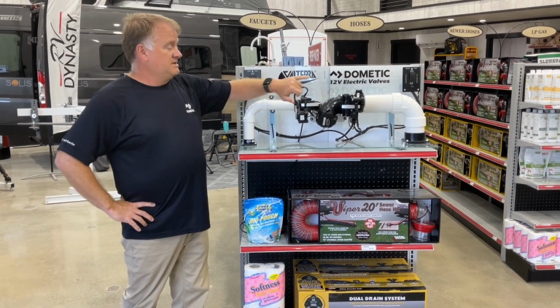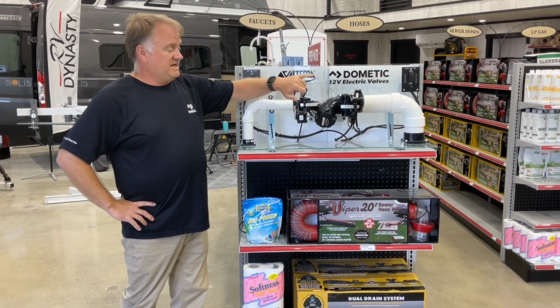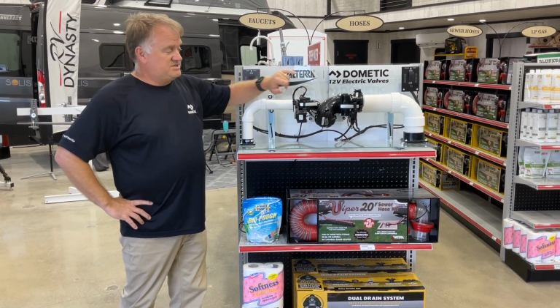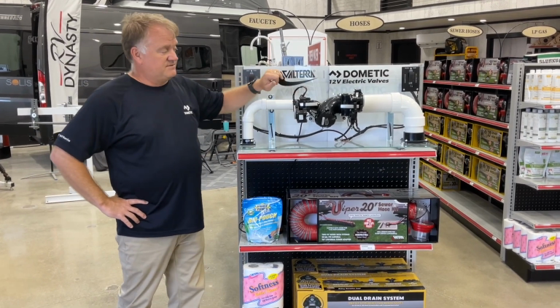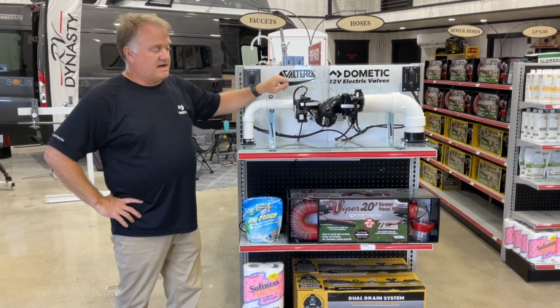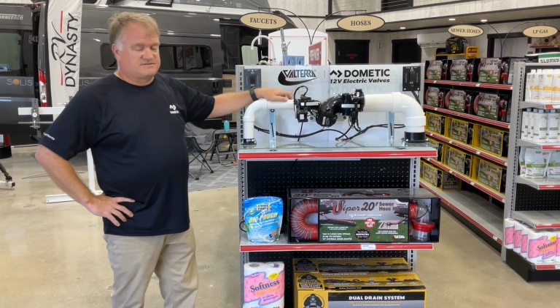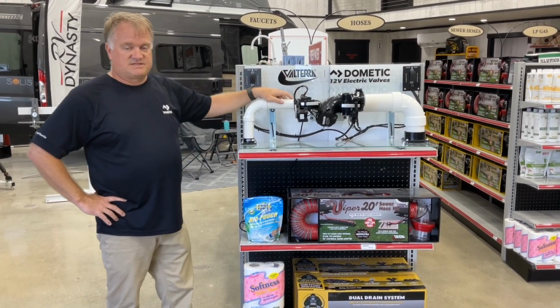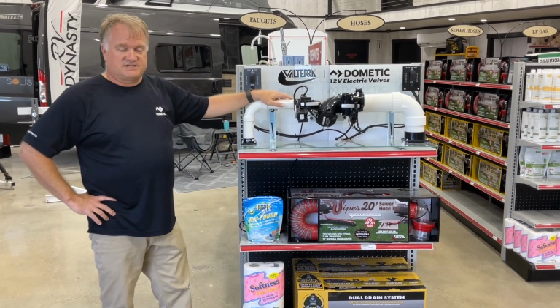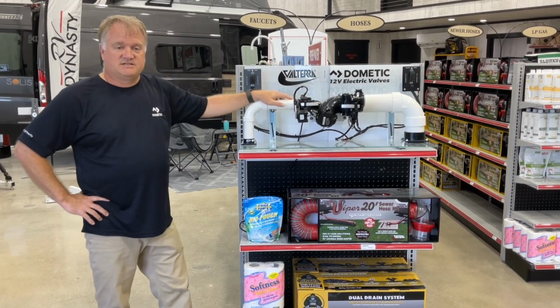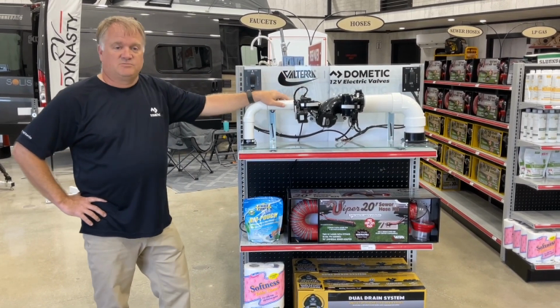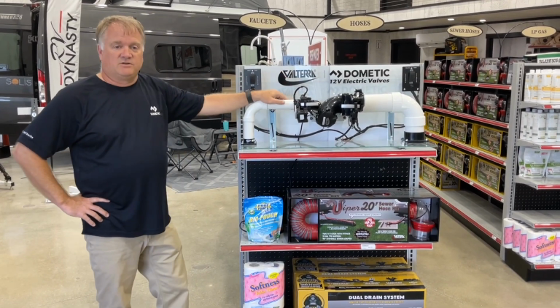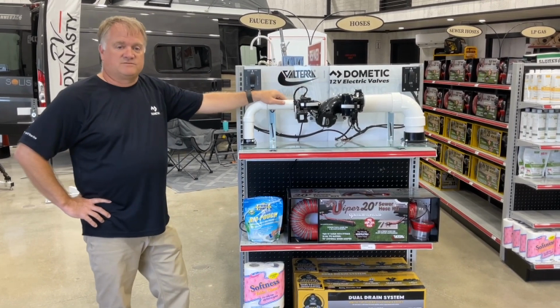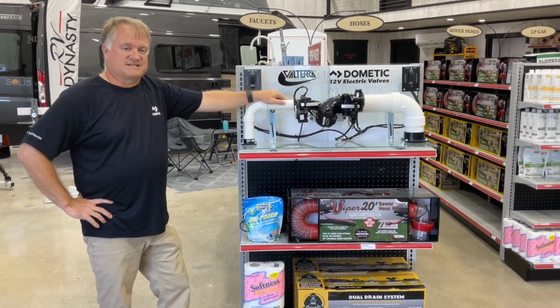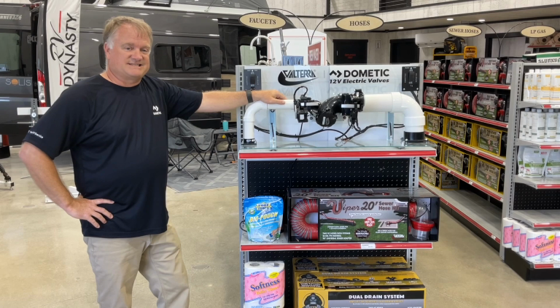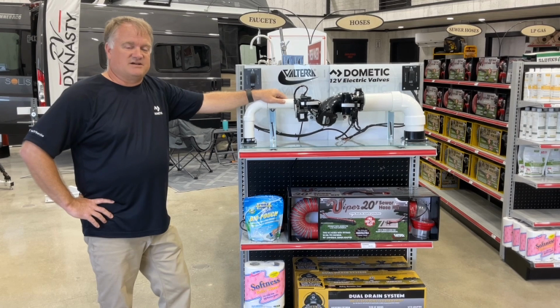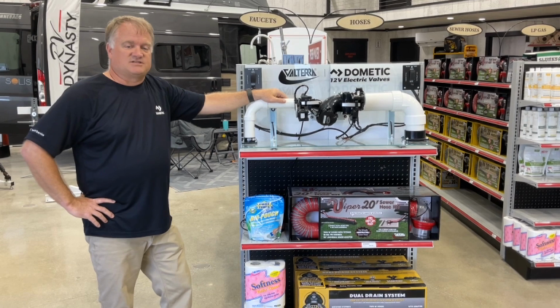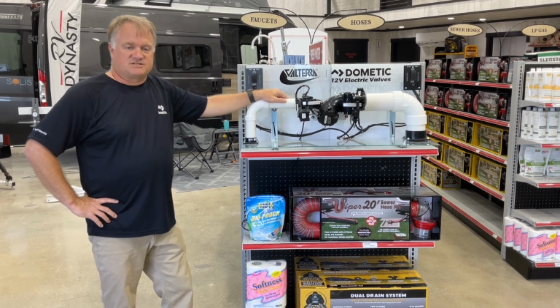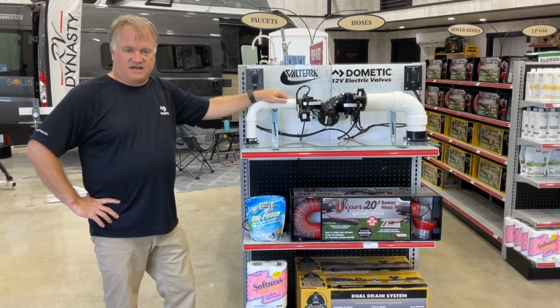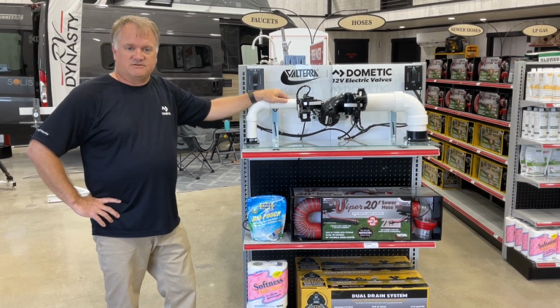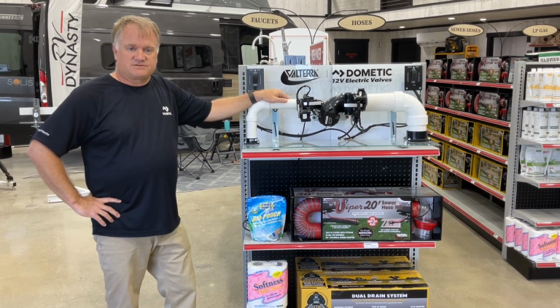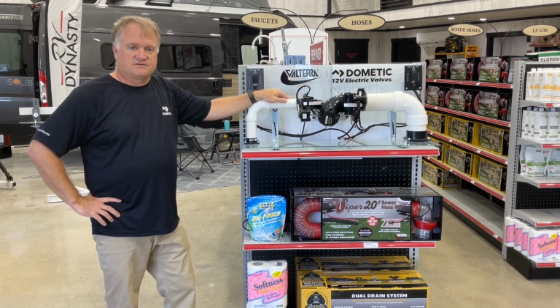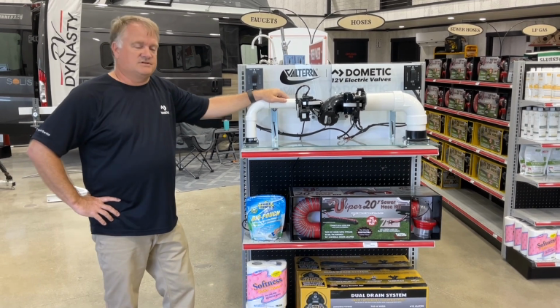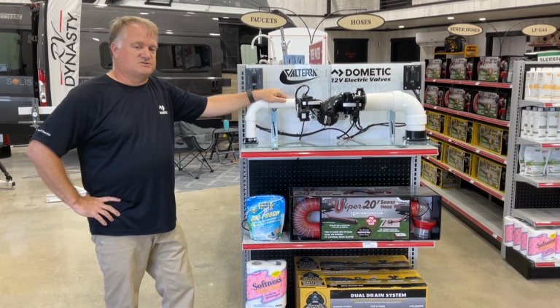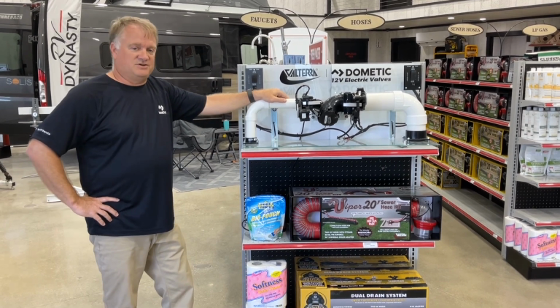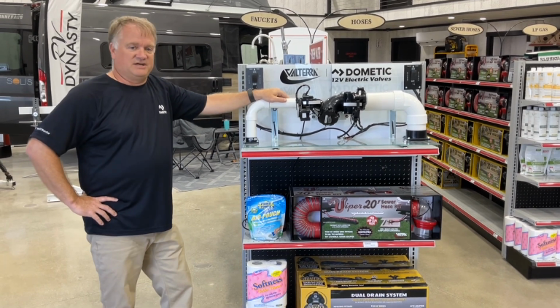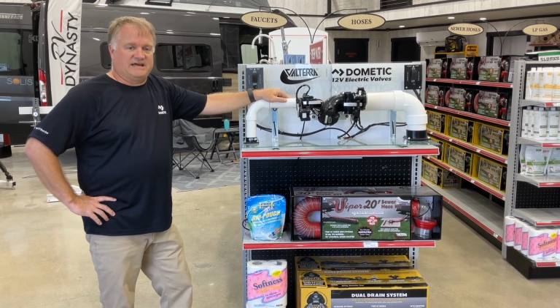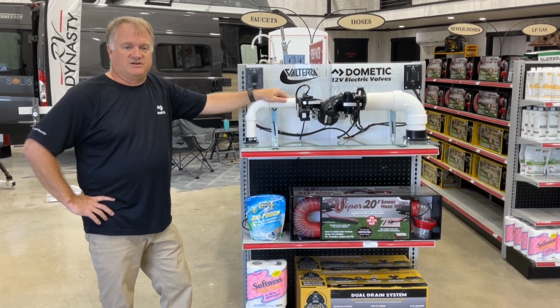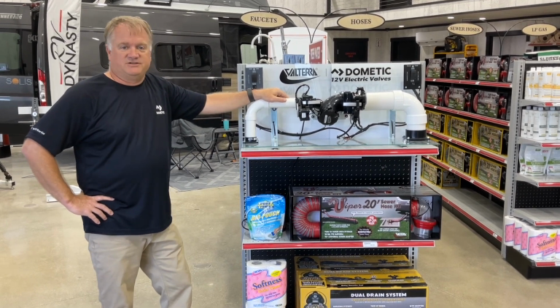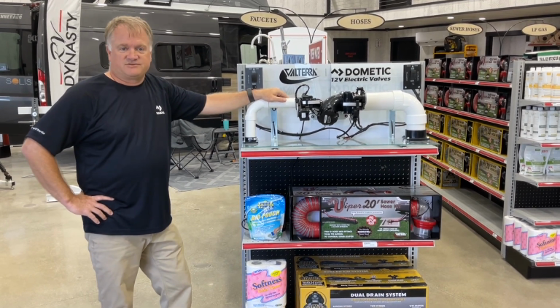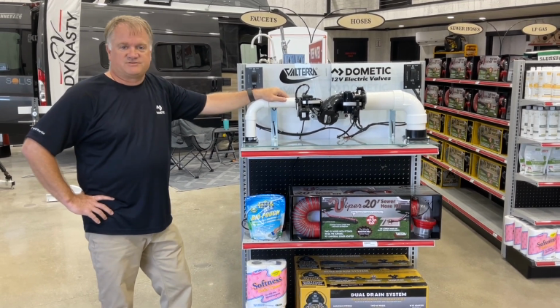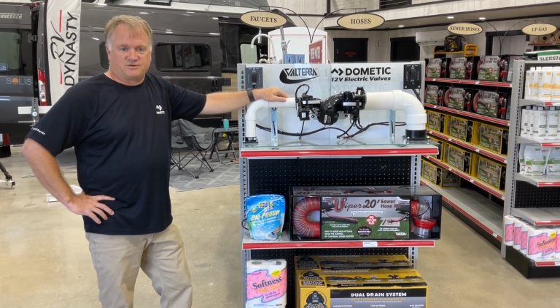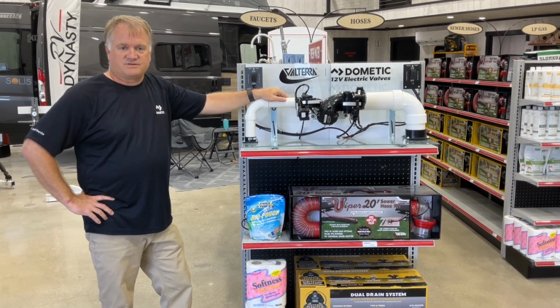Each of the valves is tested to well over 6,000 cycles, so you can count on years of service.